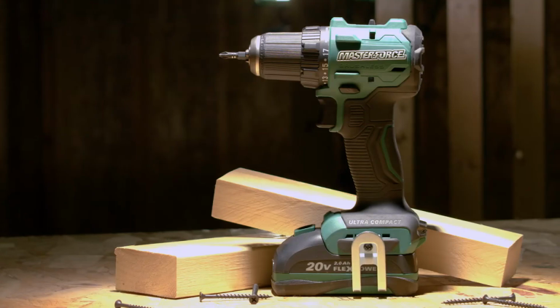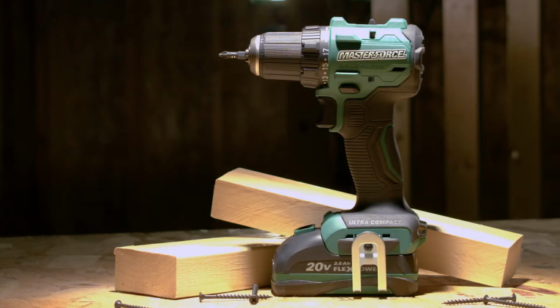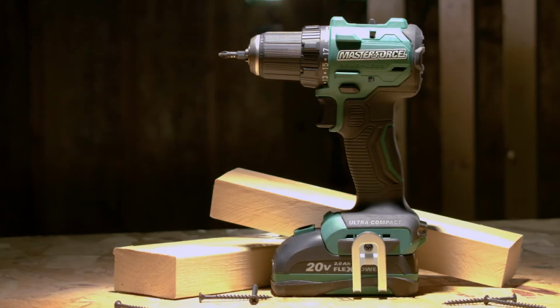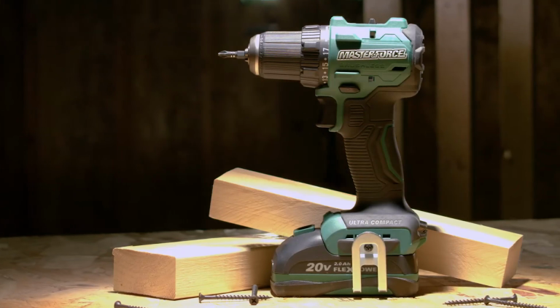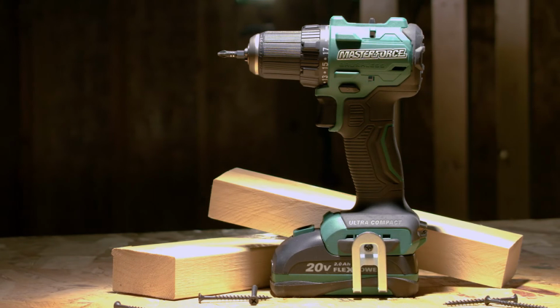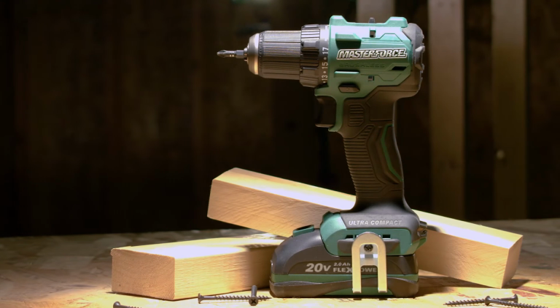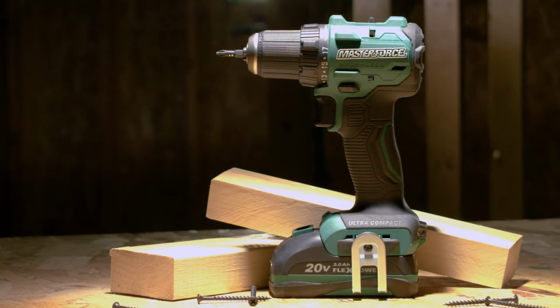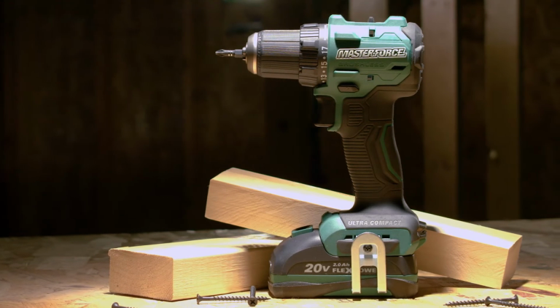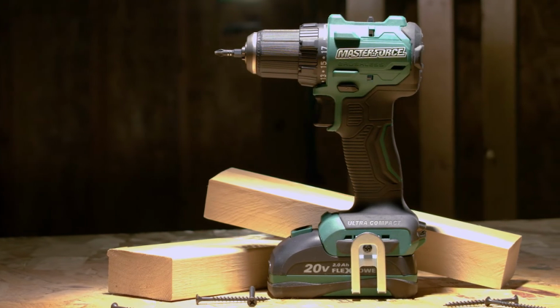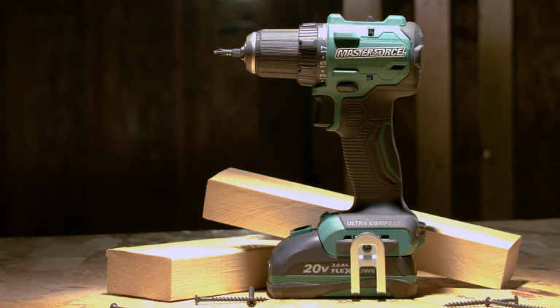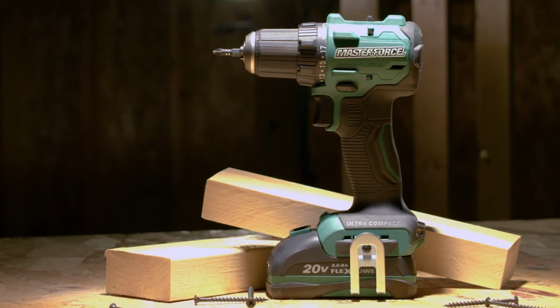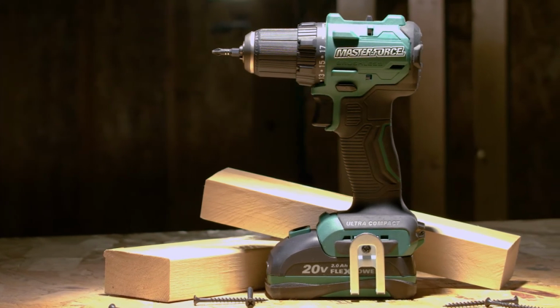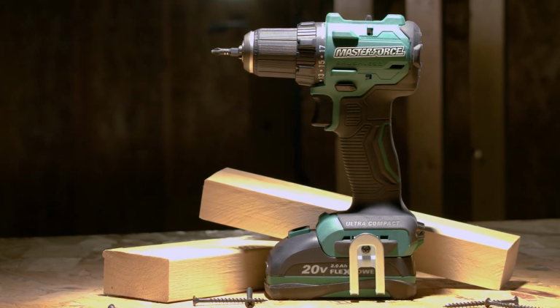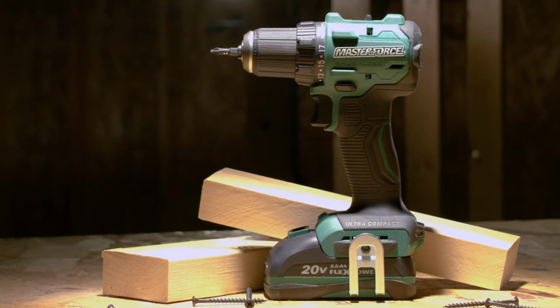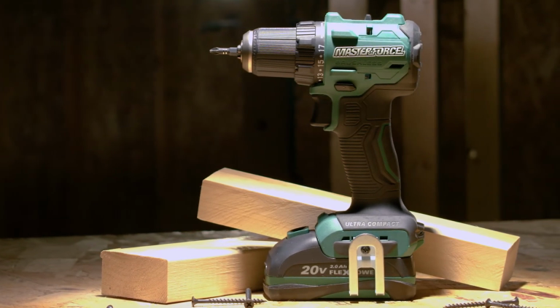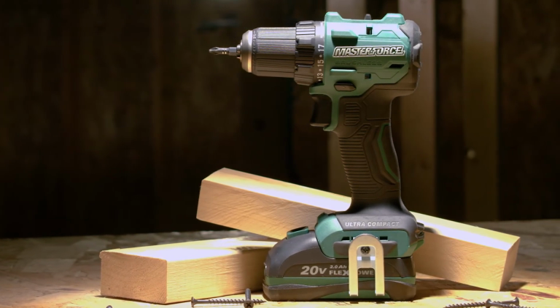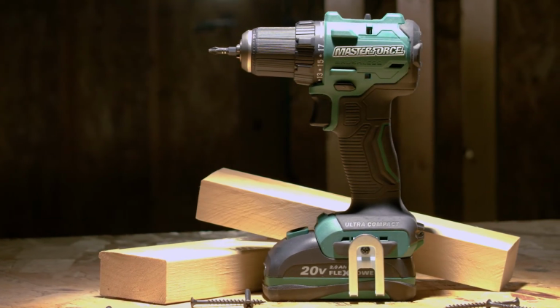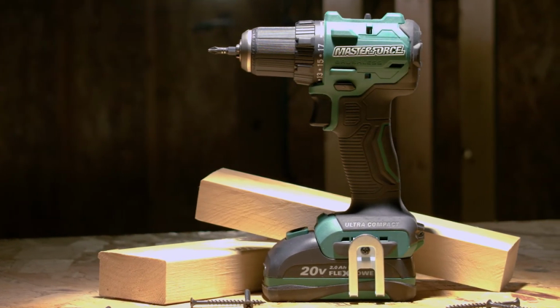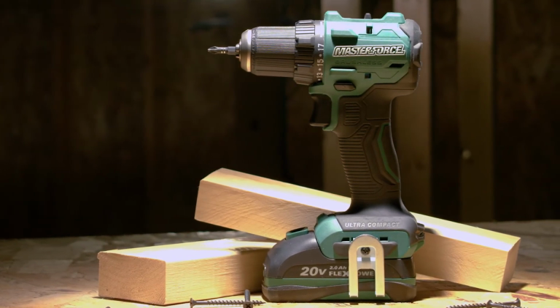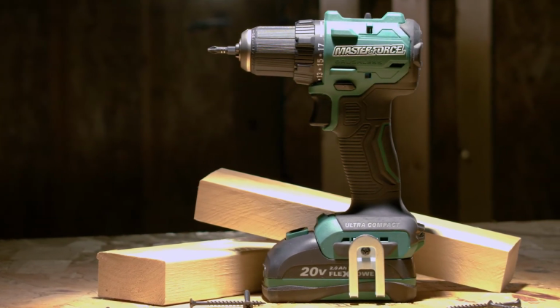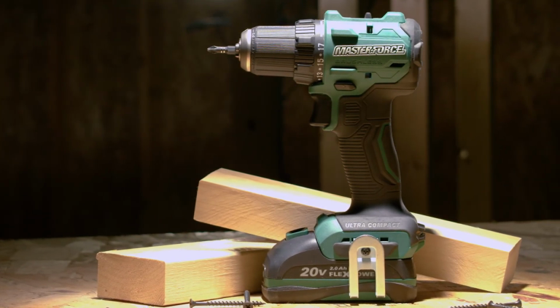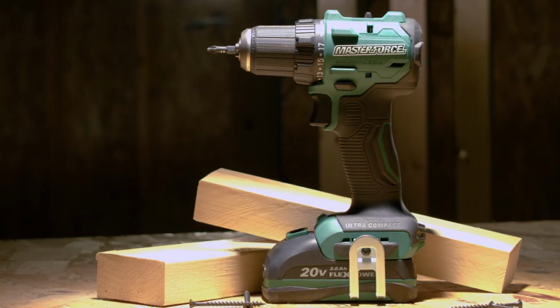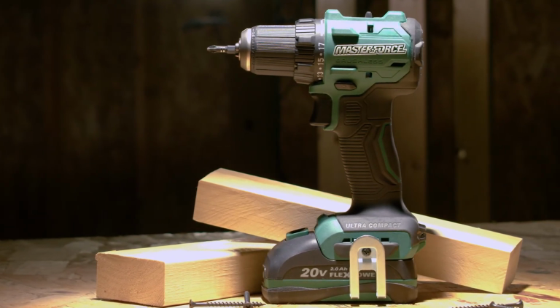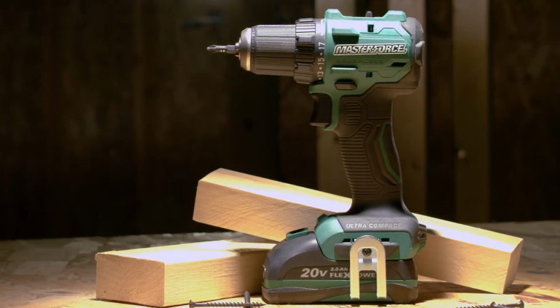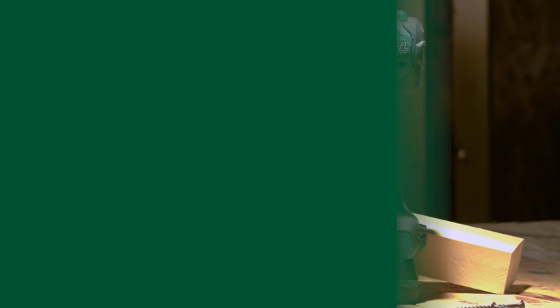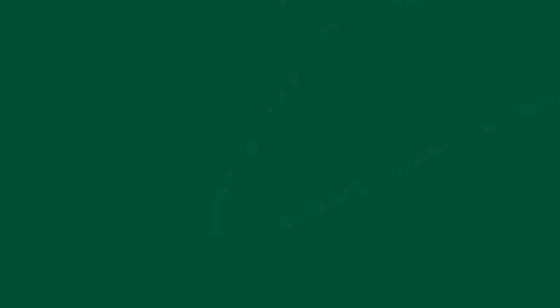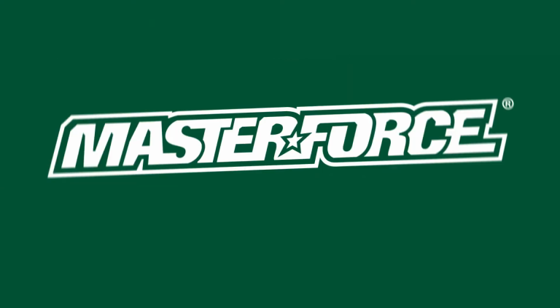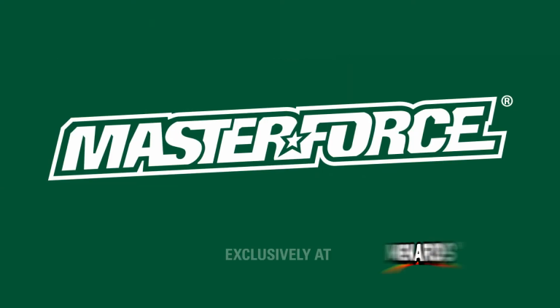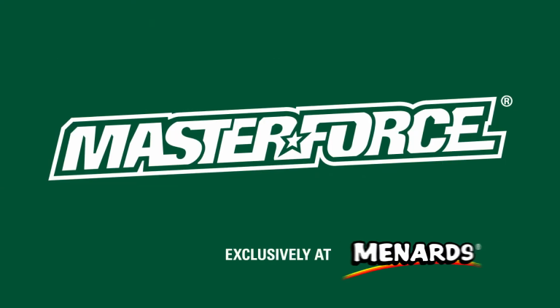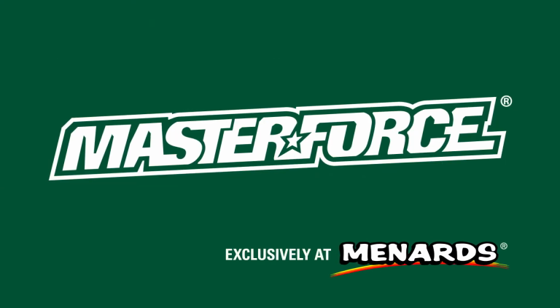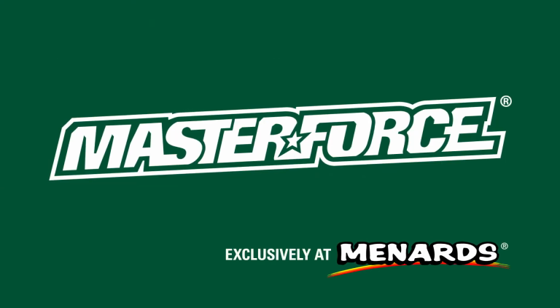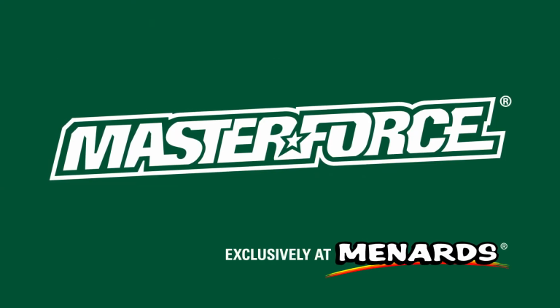The all-new Masterforce ultra-compact 20-volt half-inch drill, exclusively at Menards.